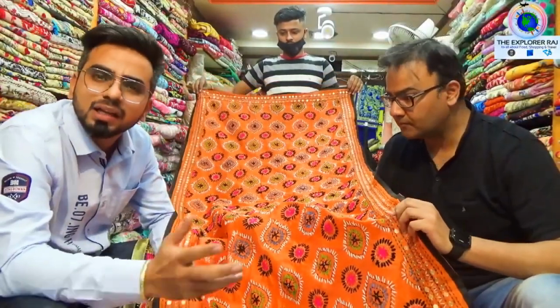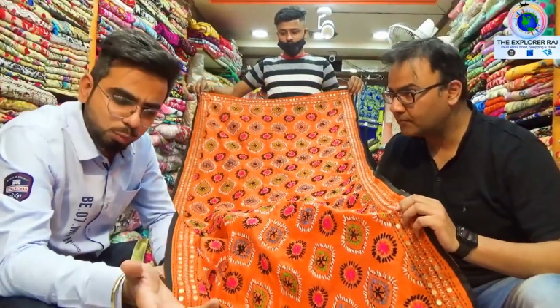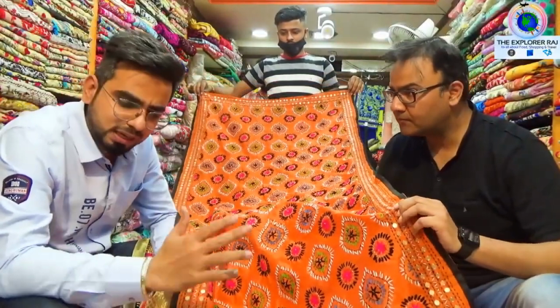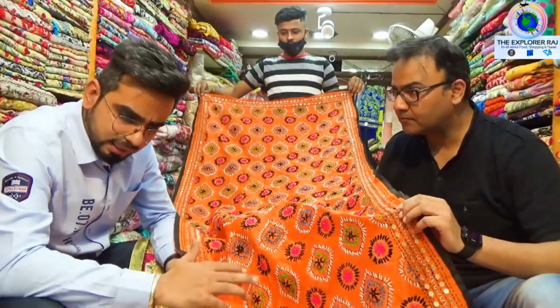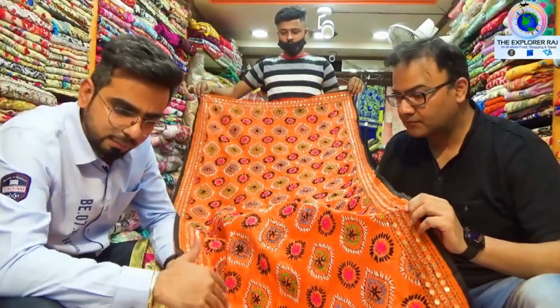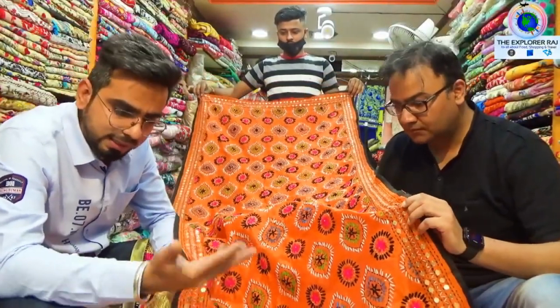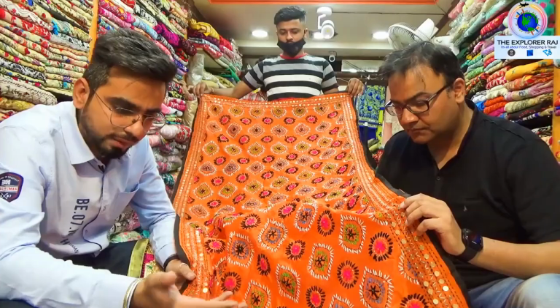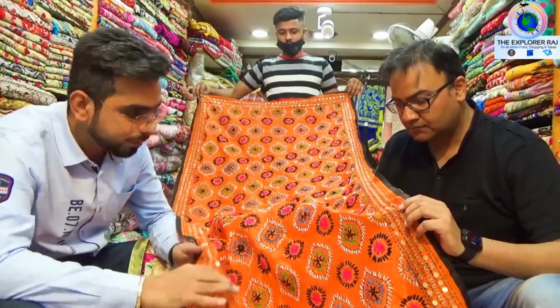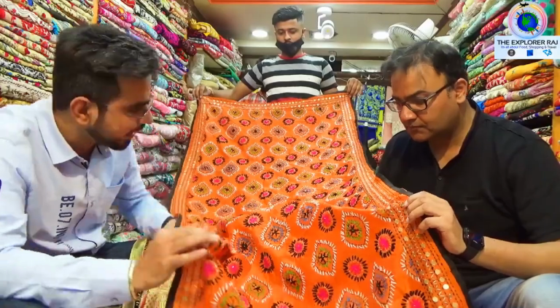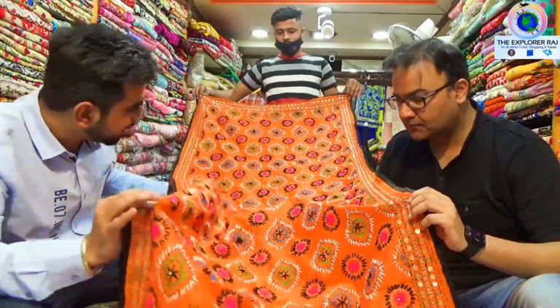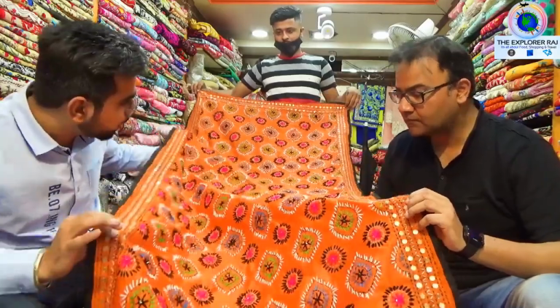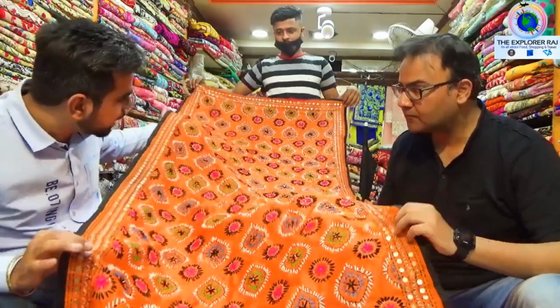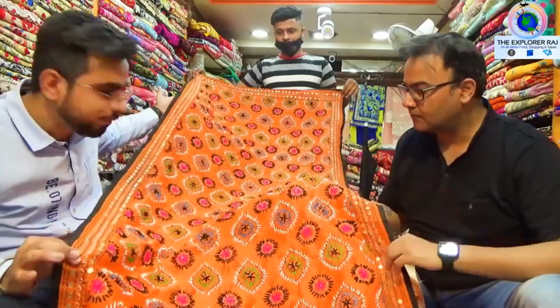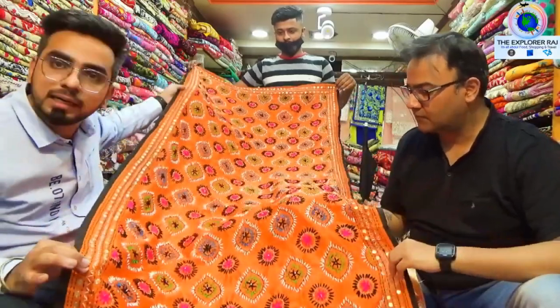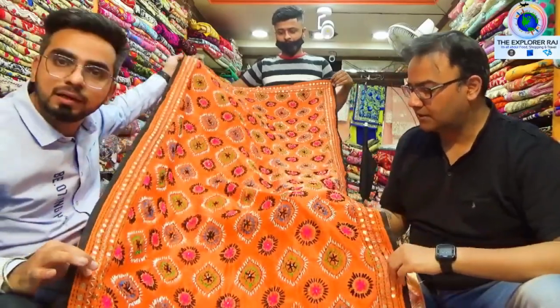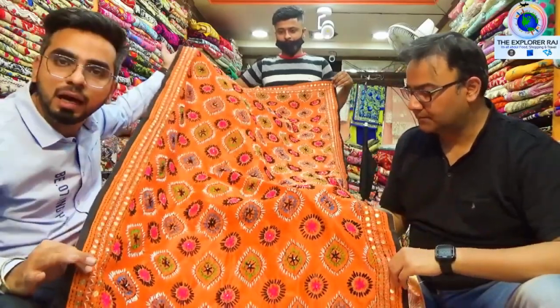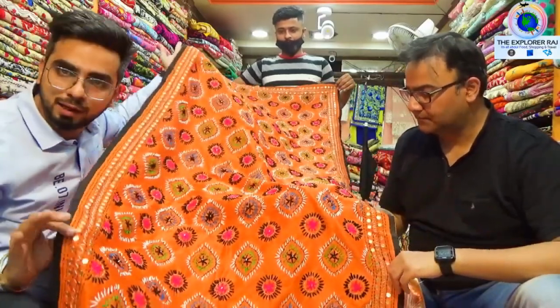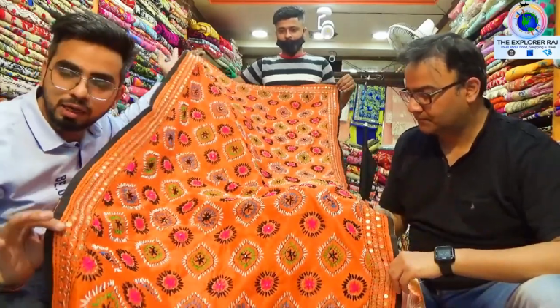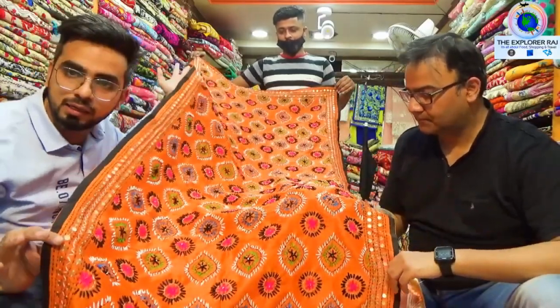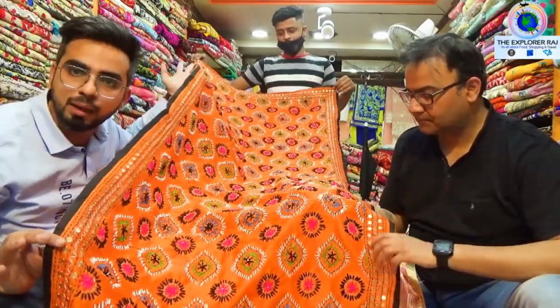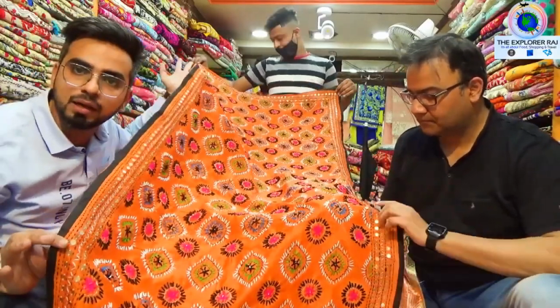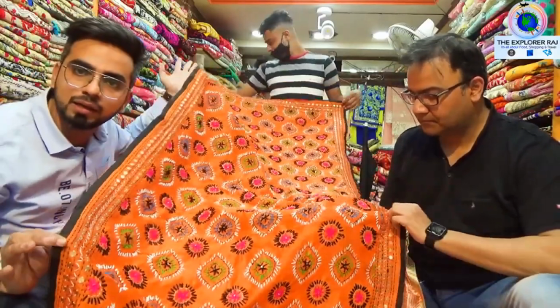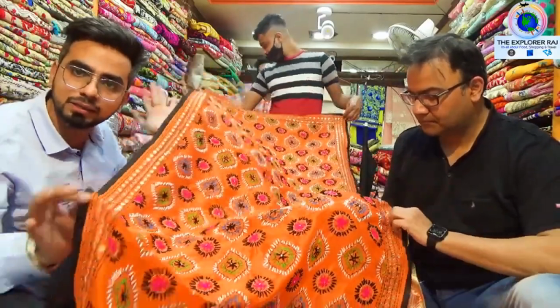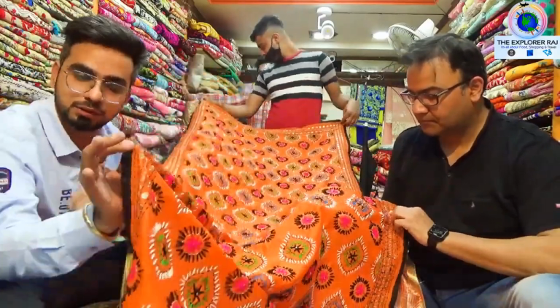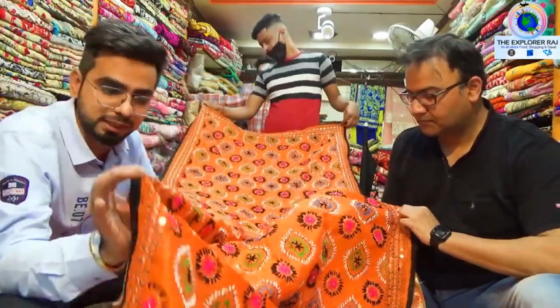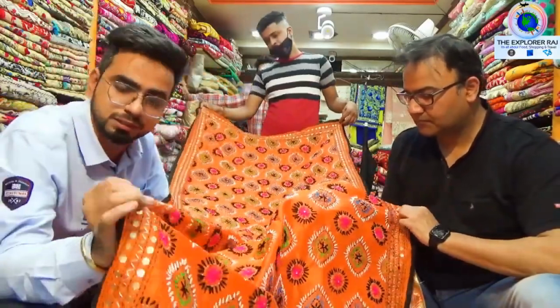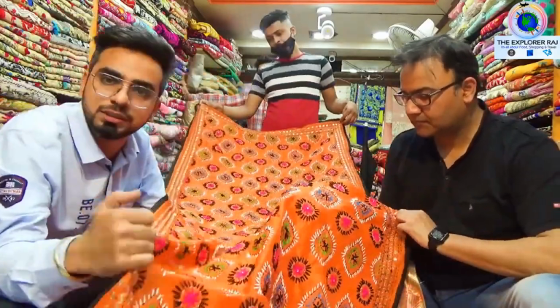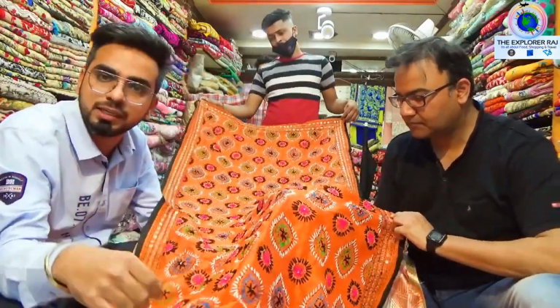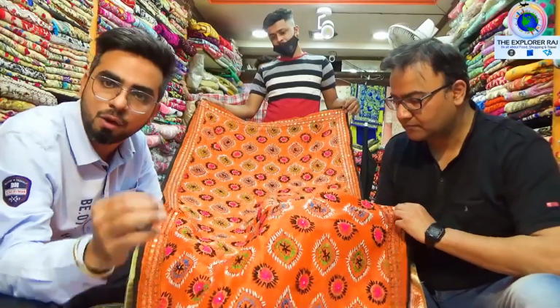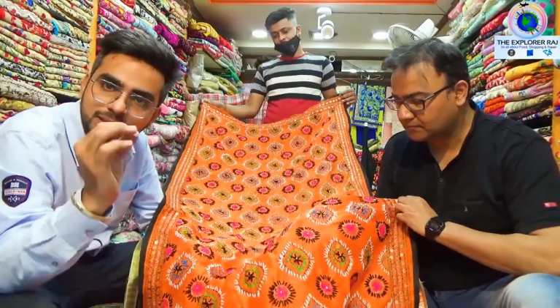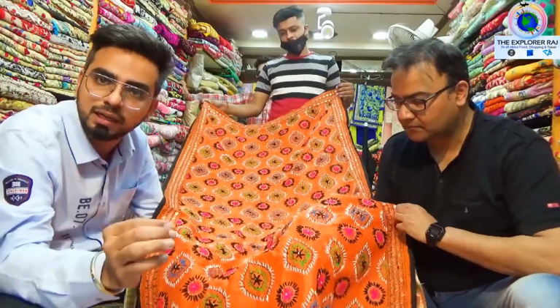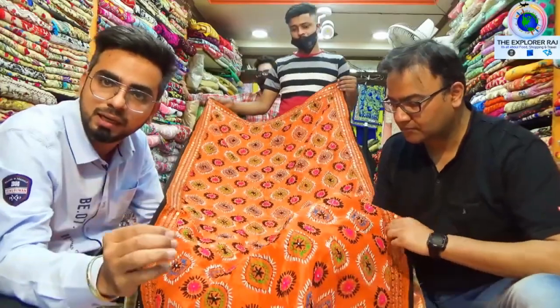The dupattas come in a little and a big one, but the quality and work level is our own work. There are strict instructions for how it is done.